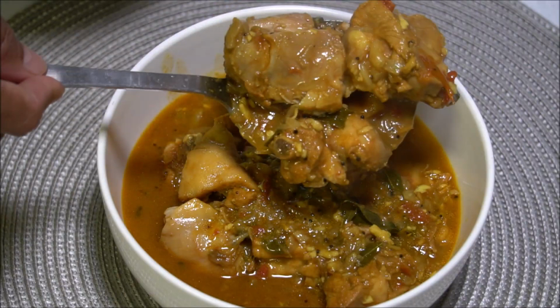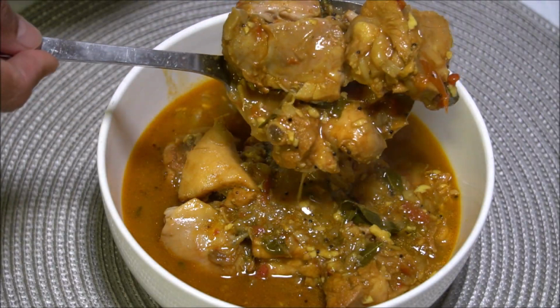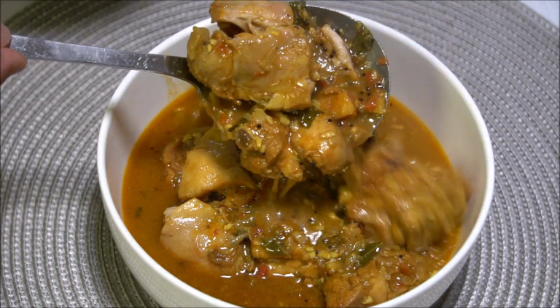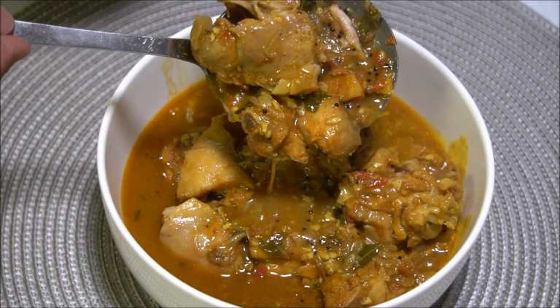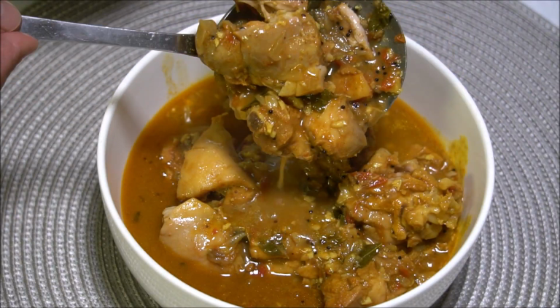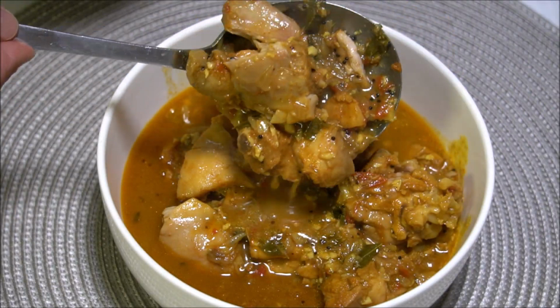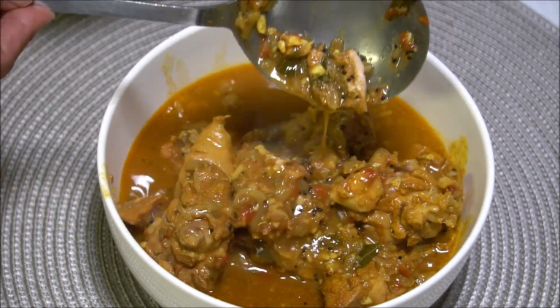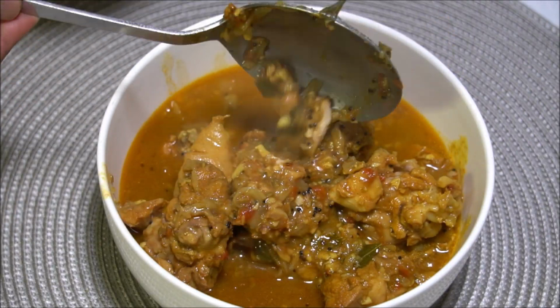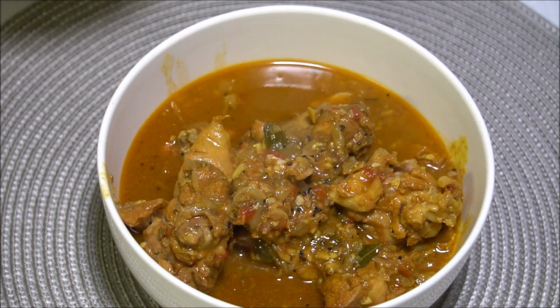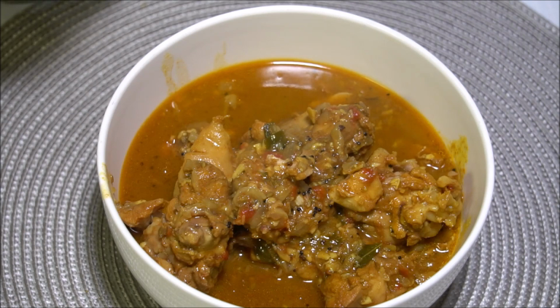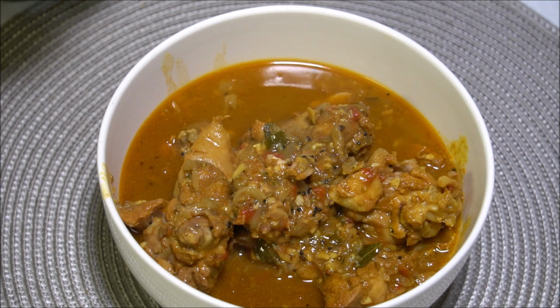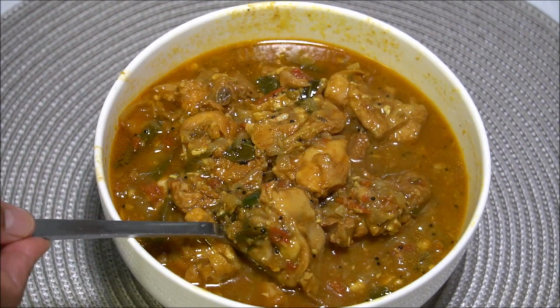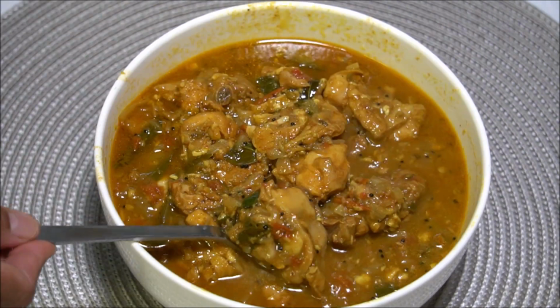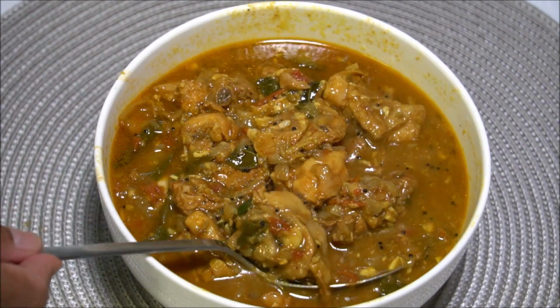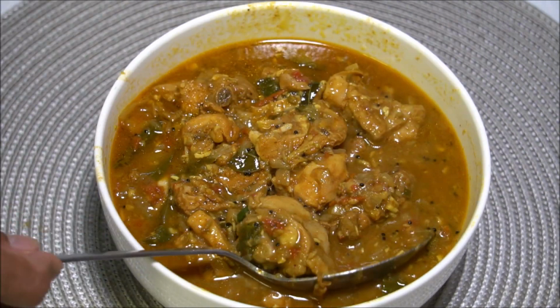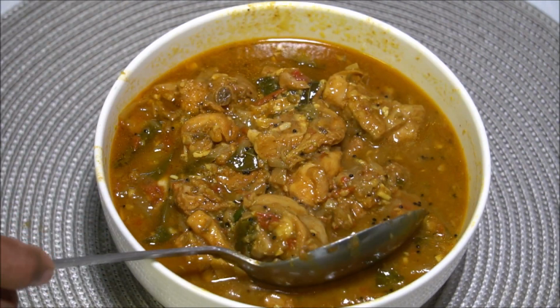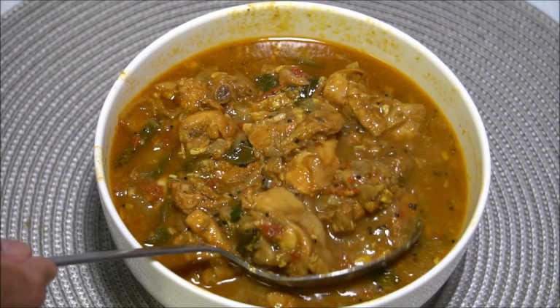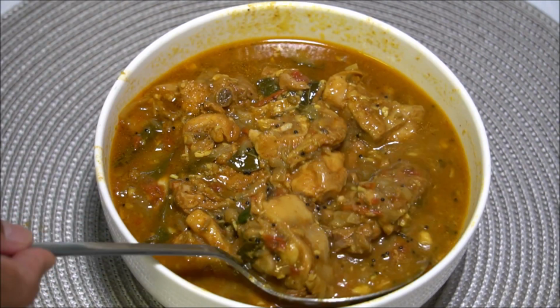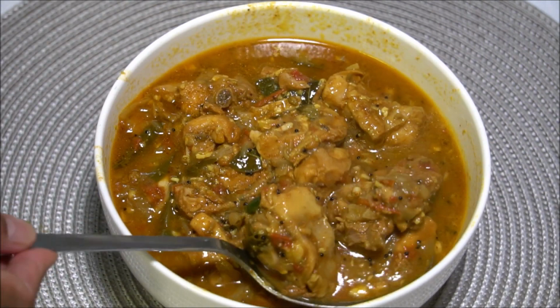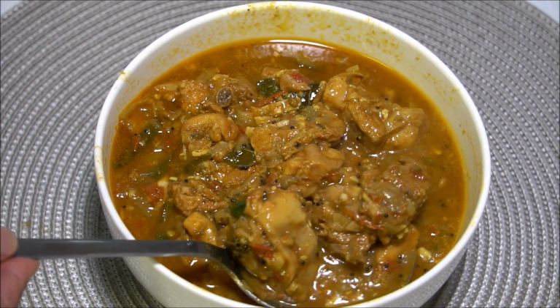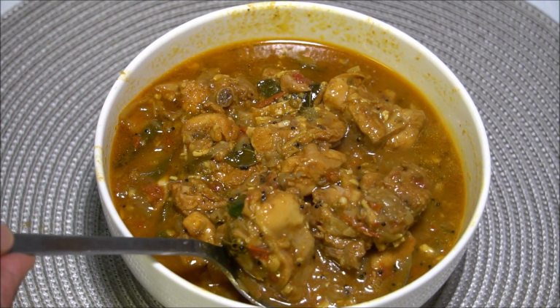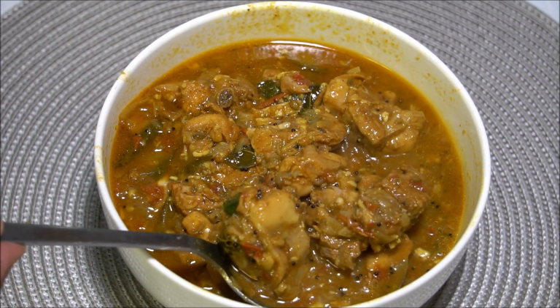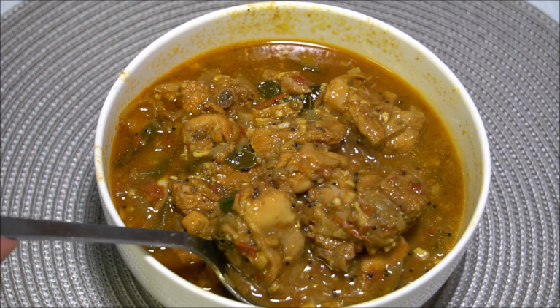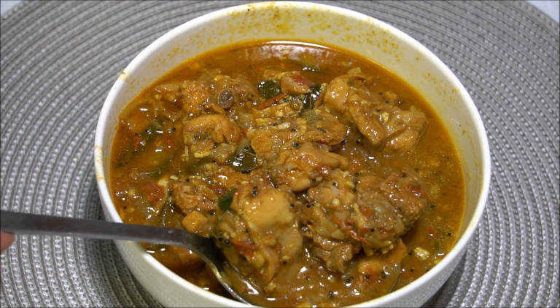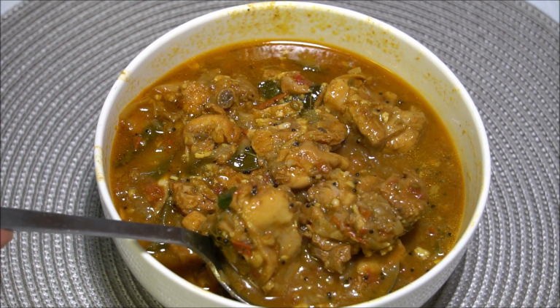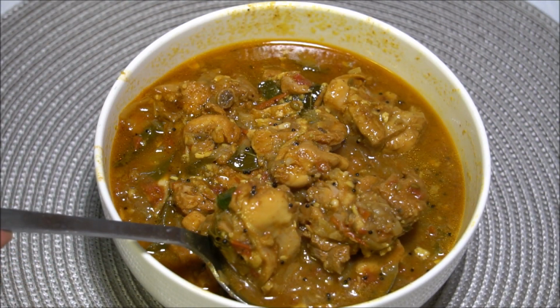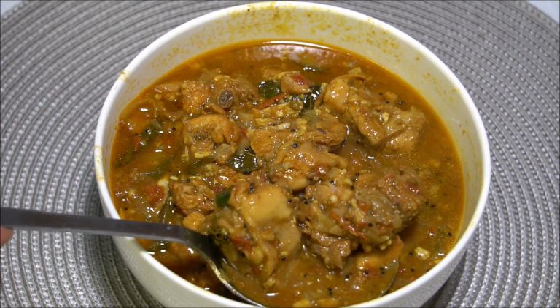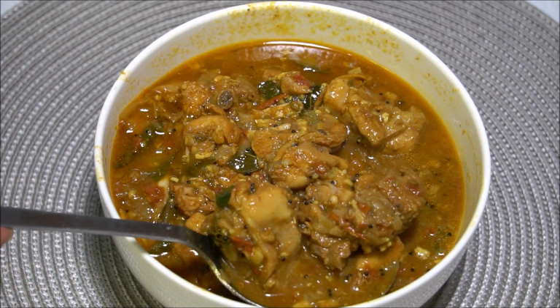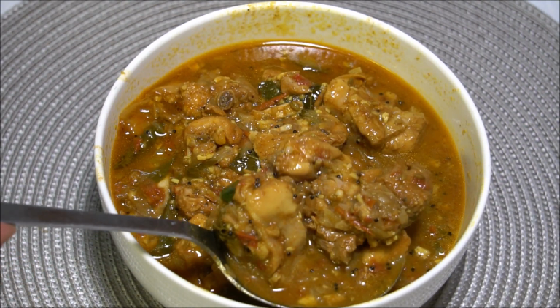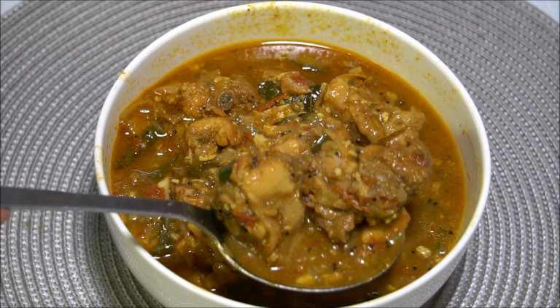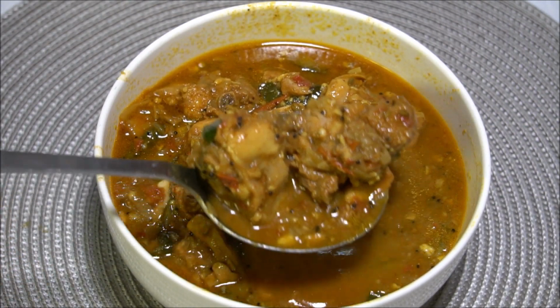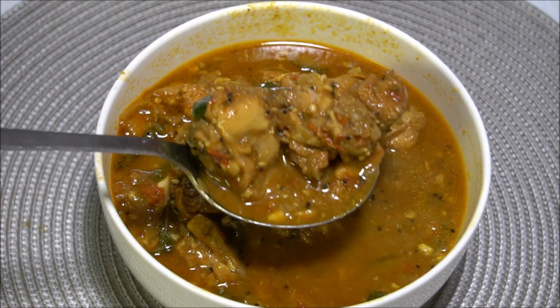Two teaspoon lemon juice or lime juice and mix it. That's all. It's quick and very easy. Now let me give you some — you can try it.